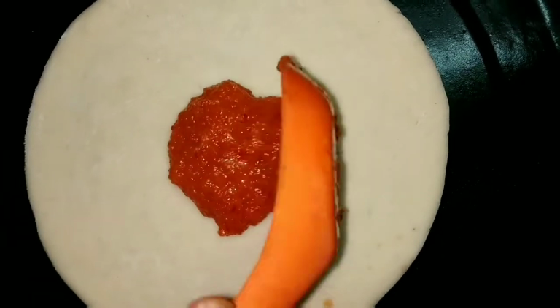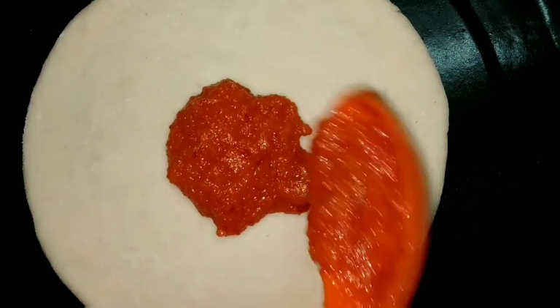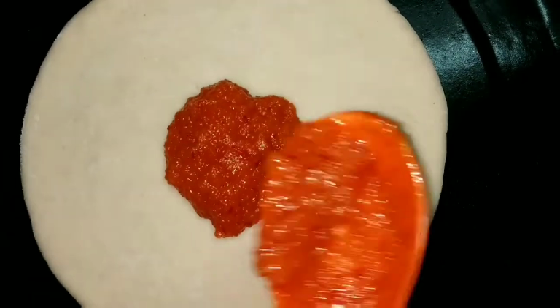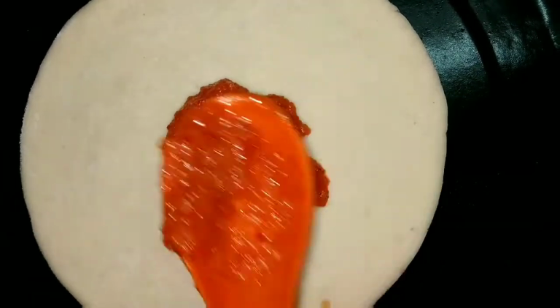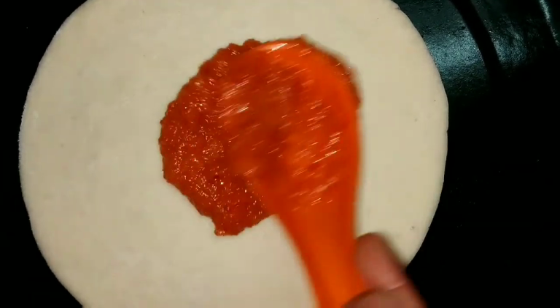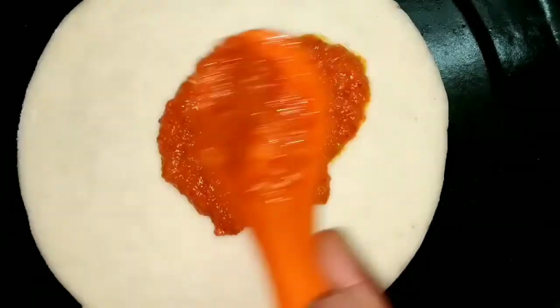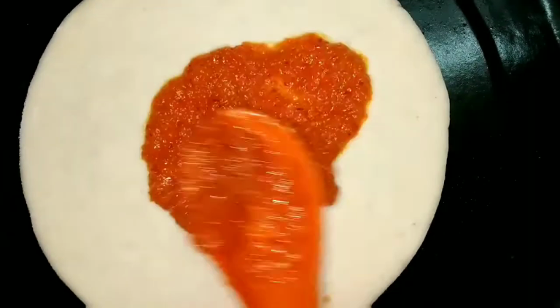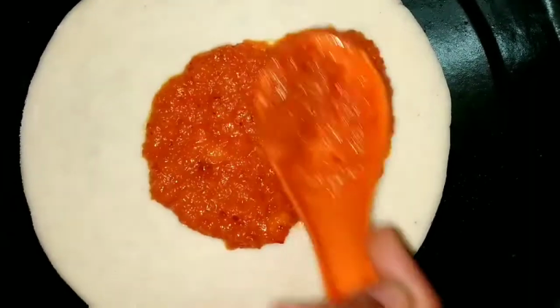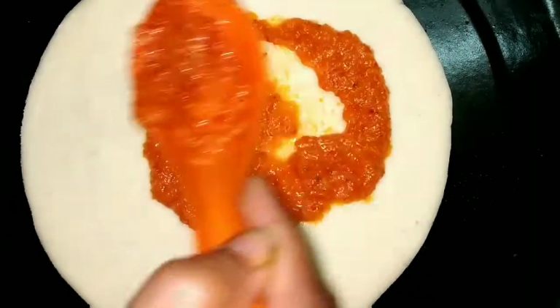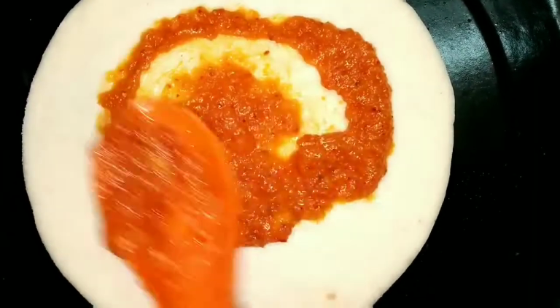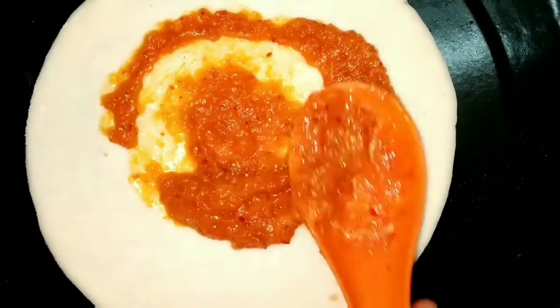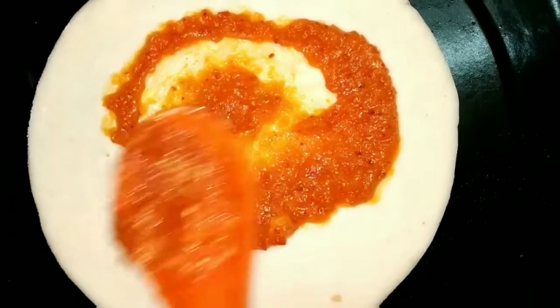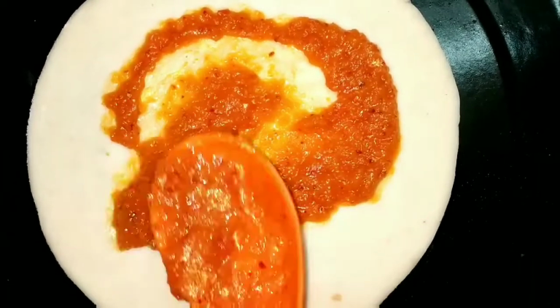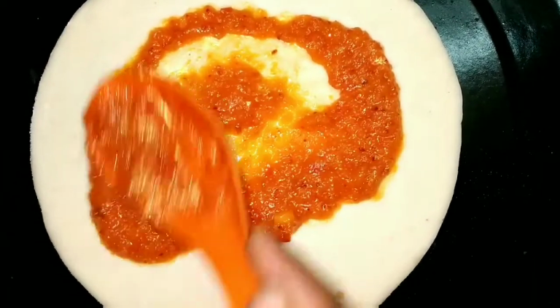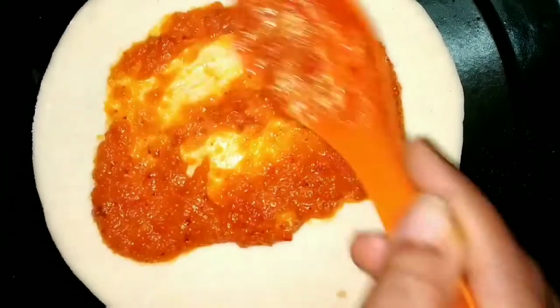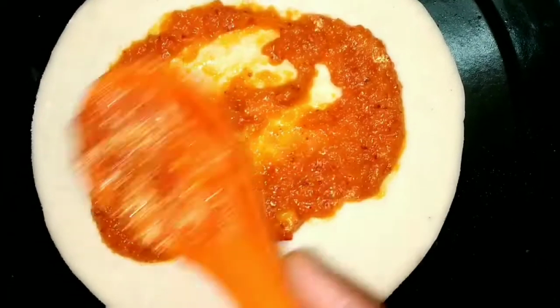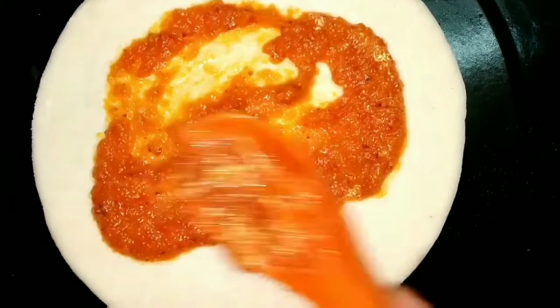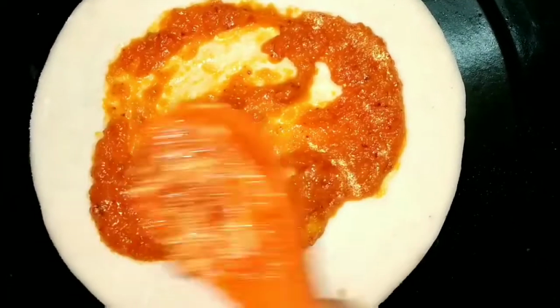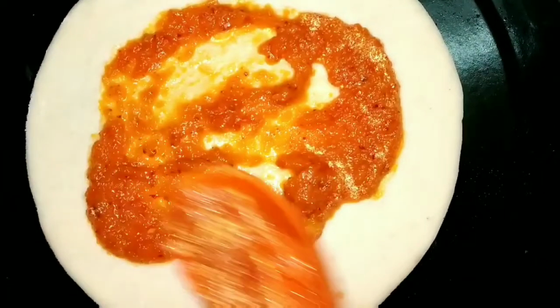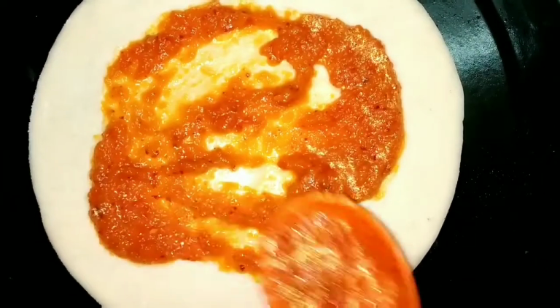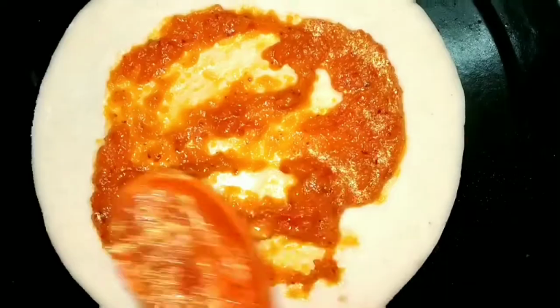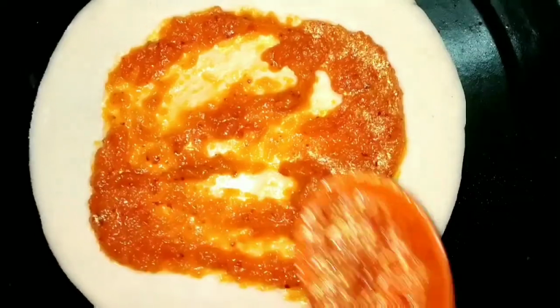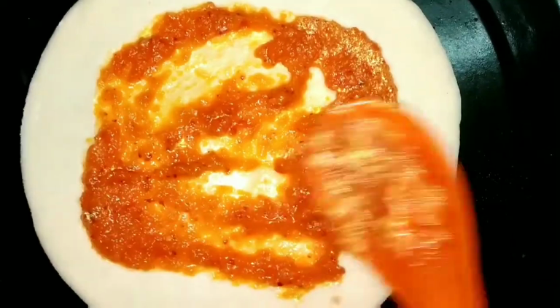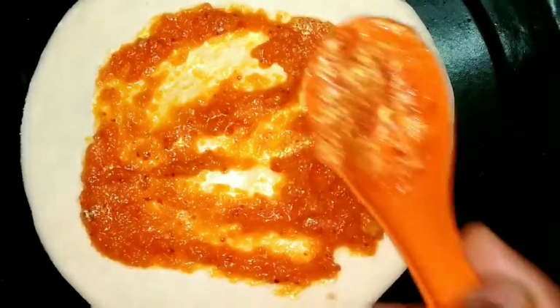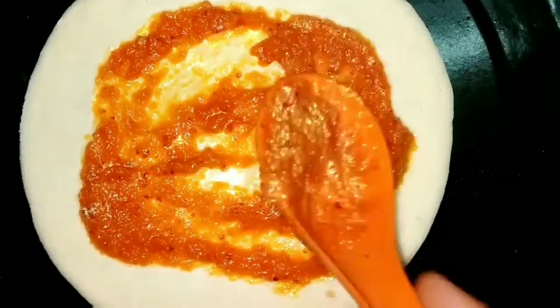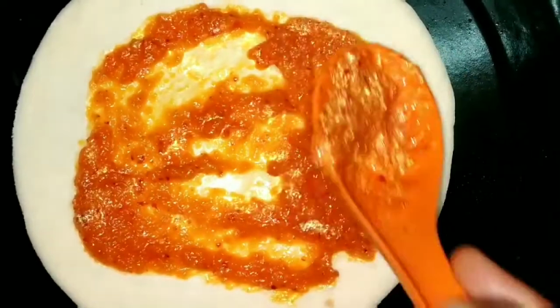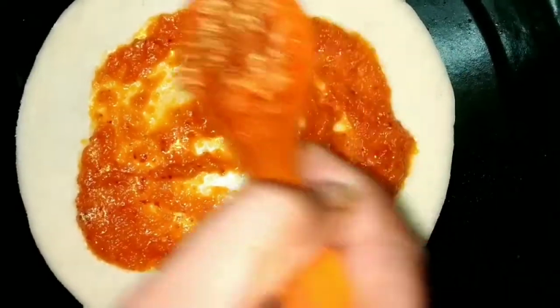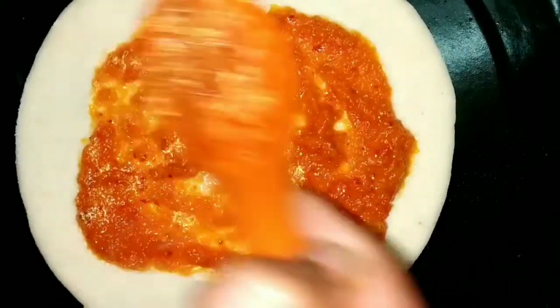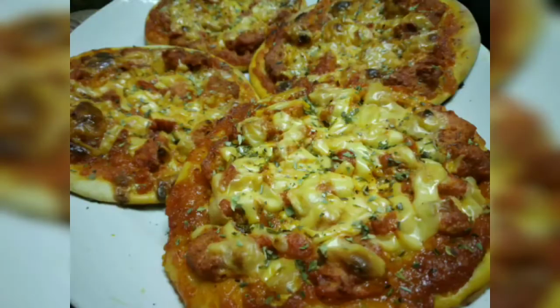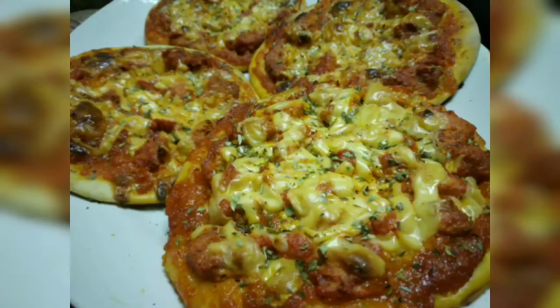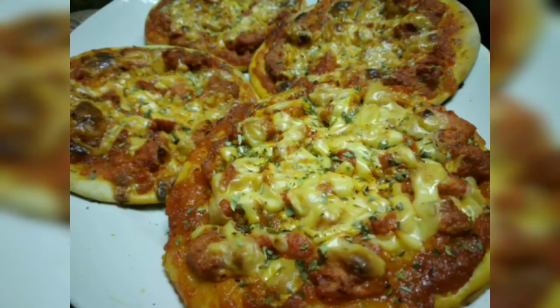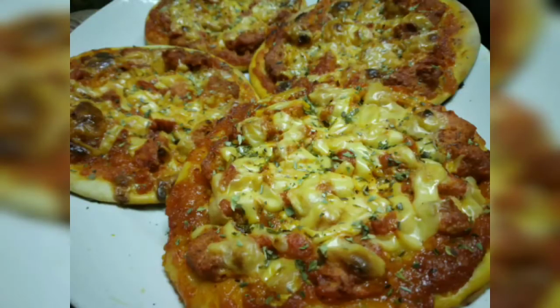Stay tuned because in my next video, I will be showing you all how to make pizza sauce and tandoori chicken pizza.